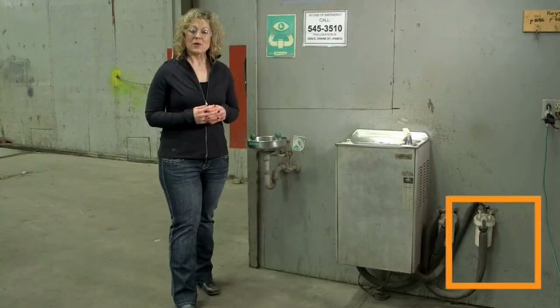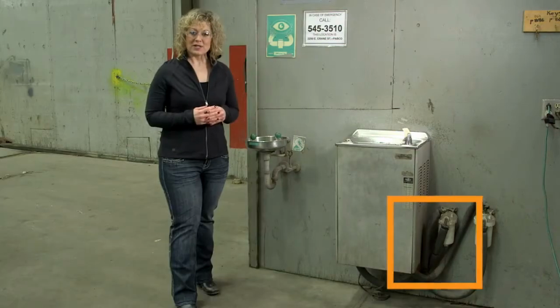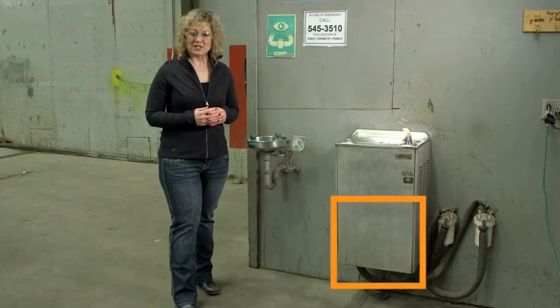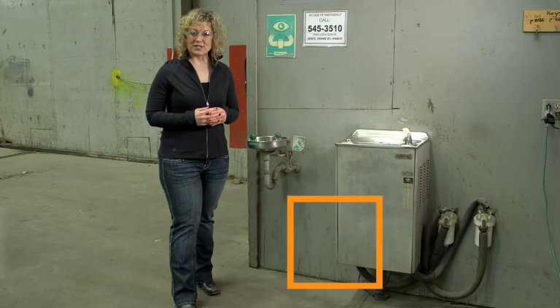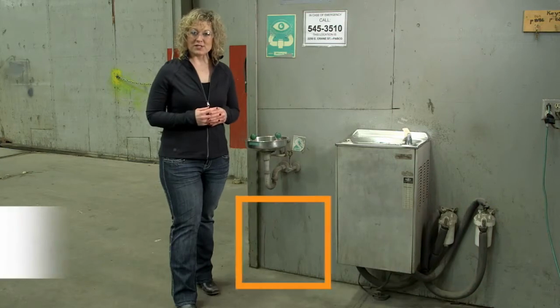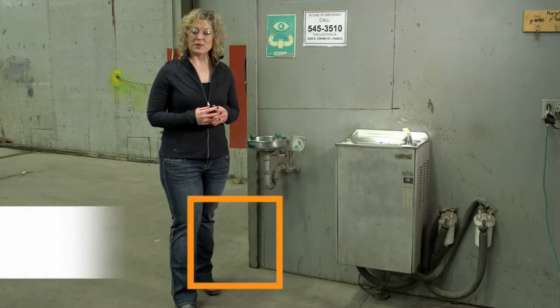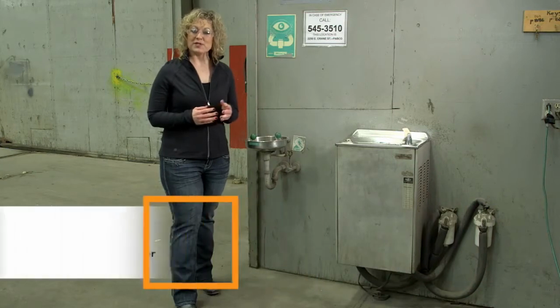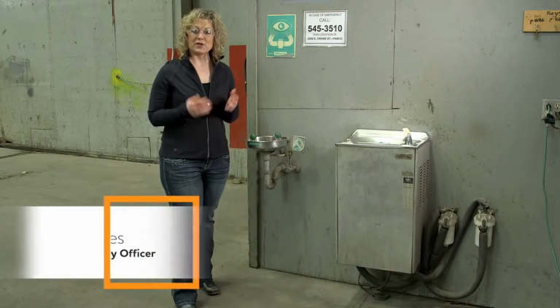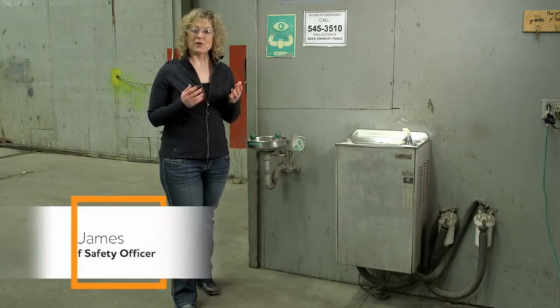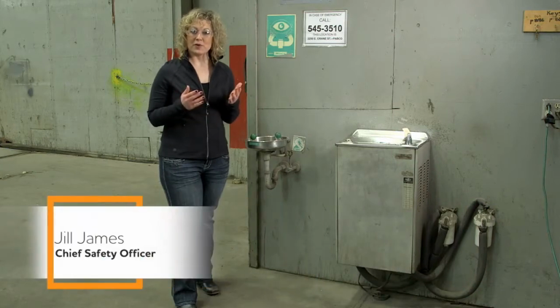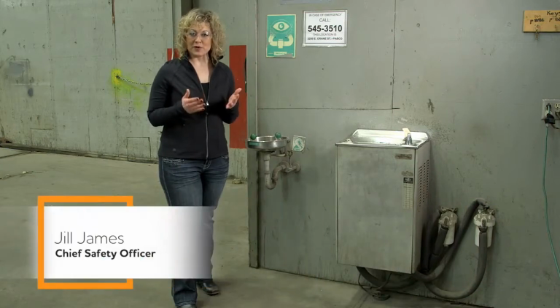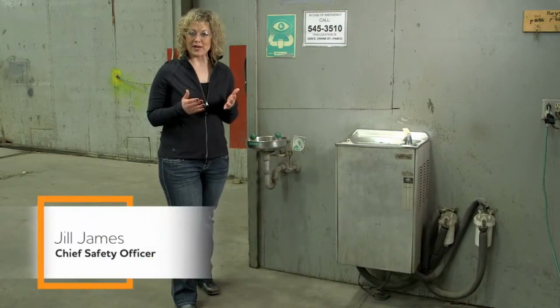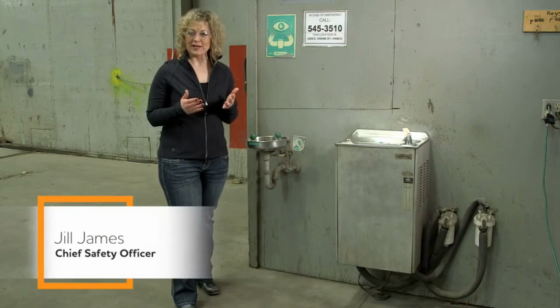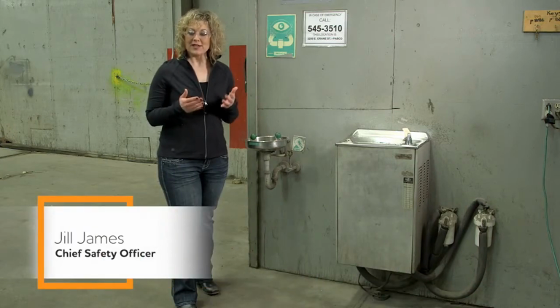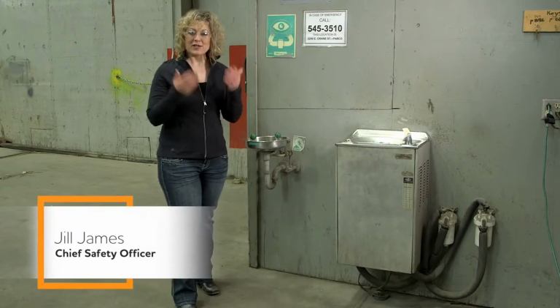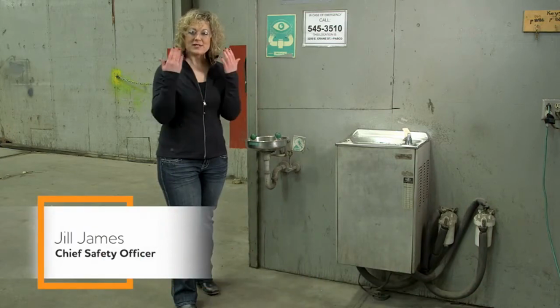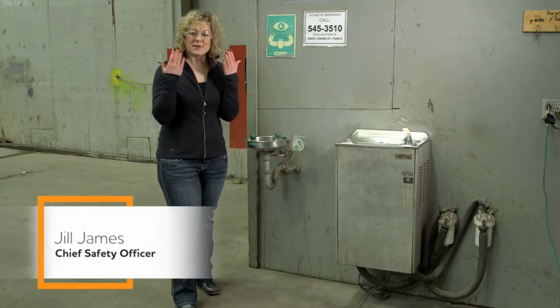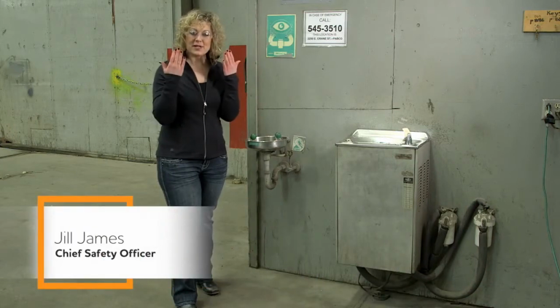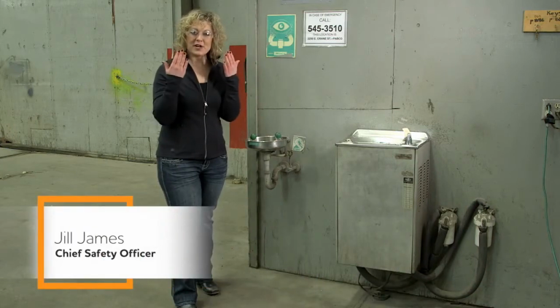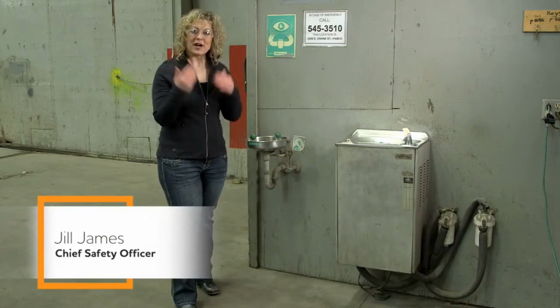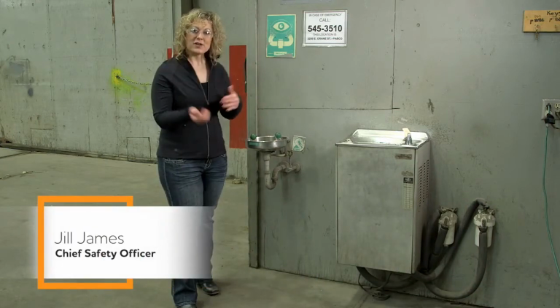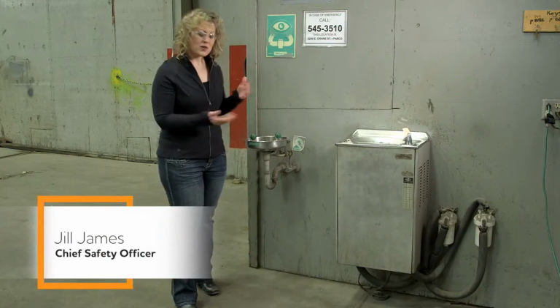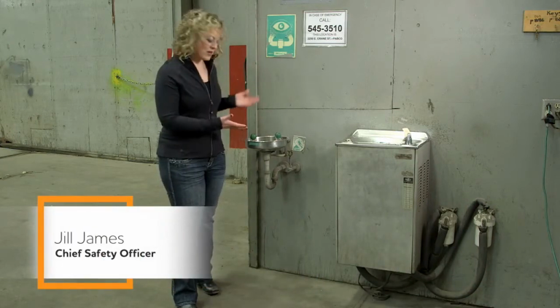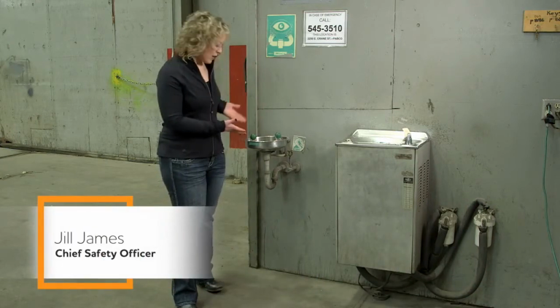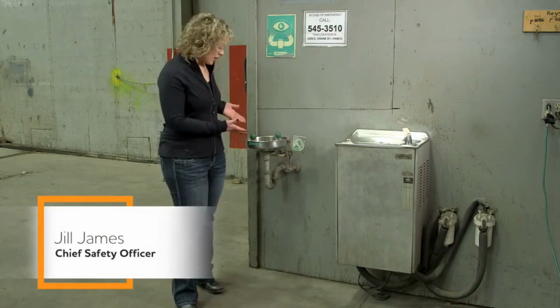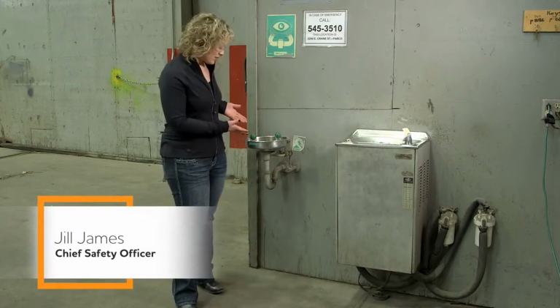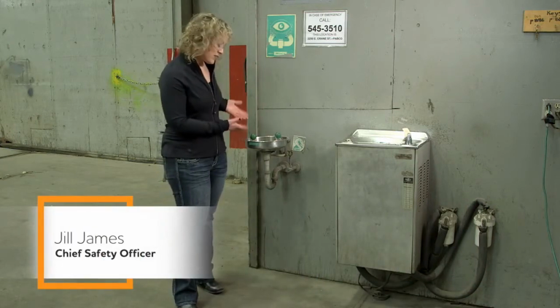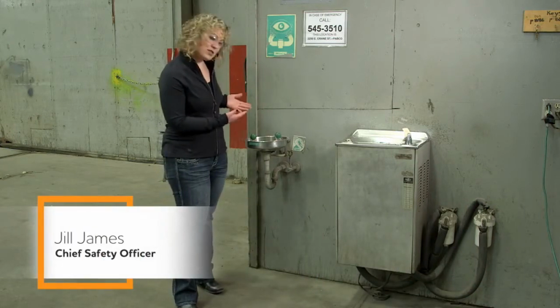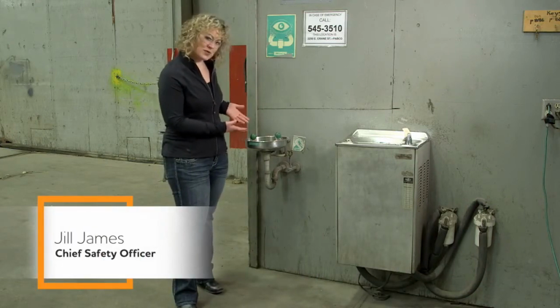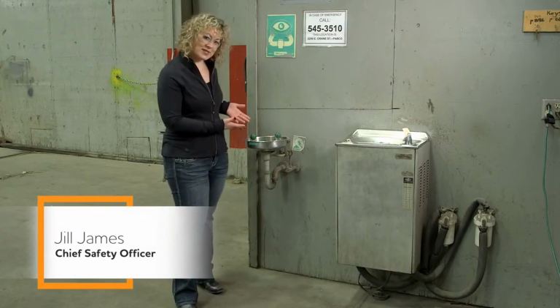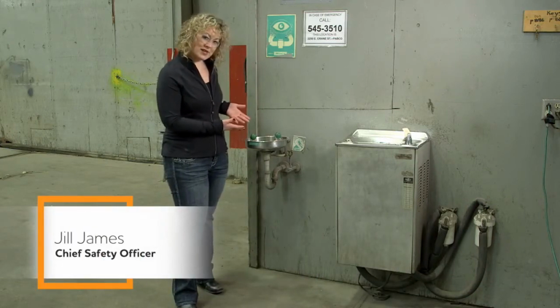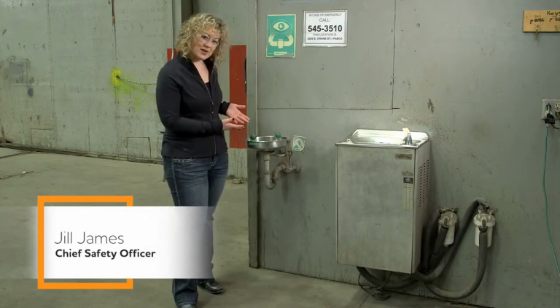Eyewash stations are pretty straightforward. You get something in your eye, you go to your eyewash station to rinse it out.